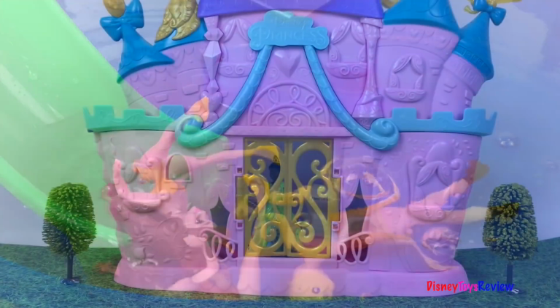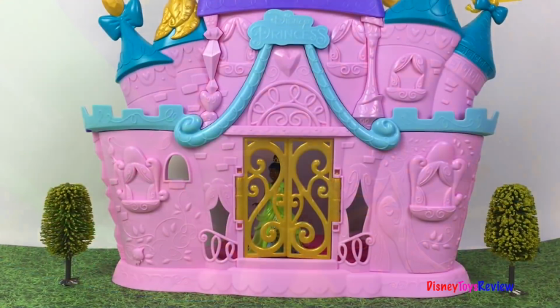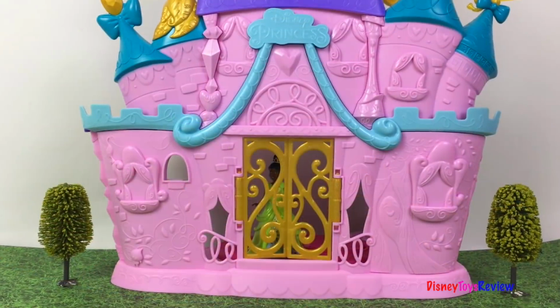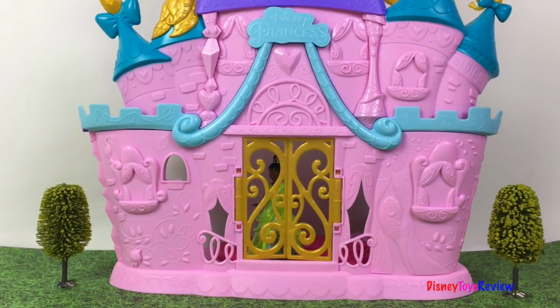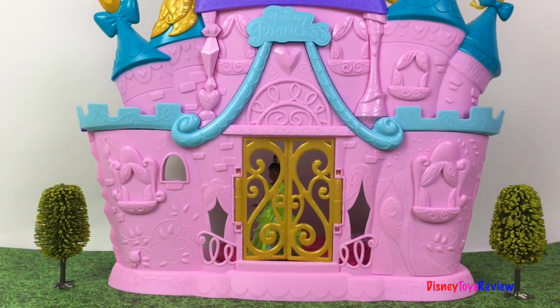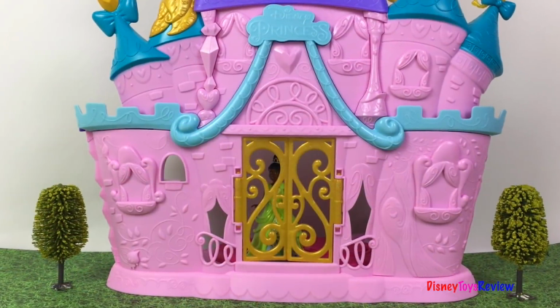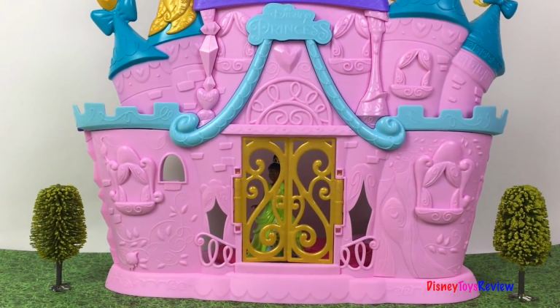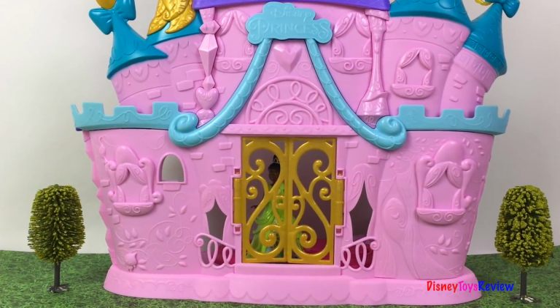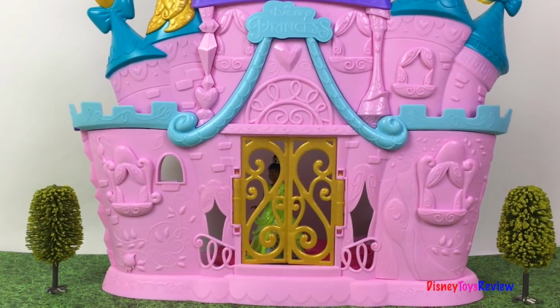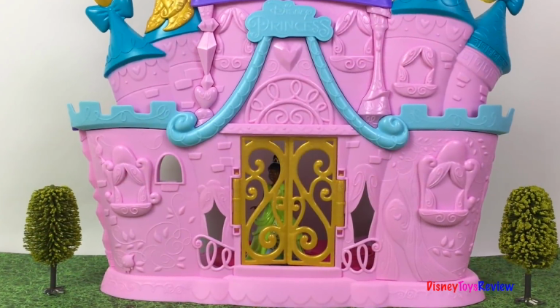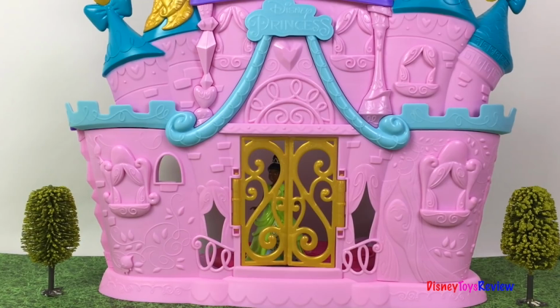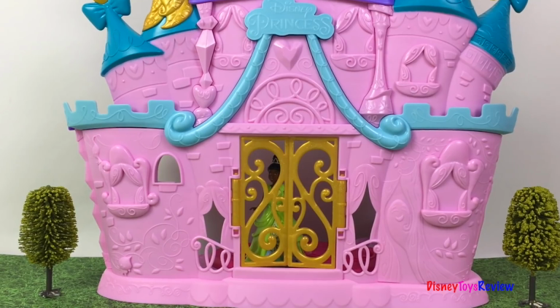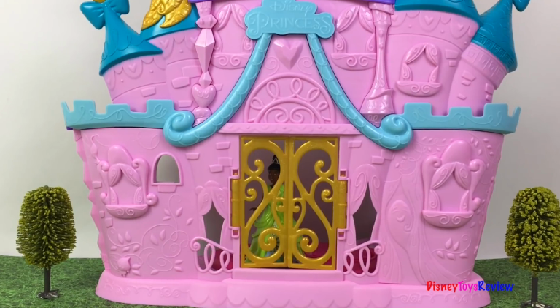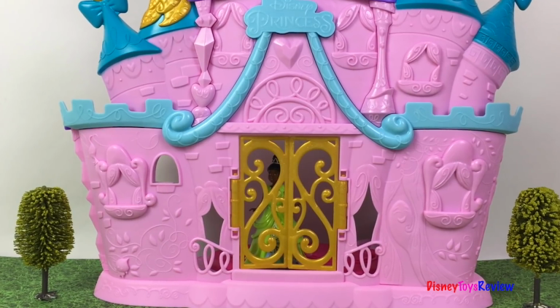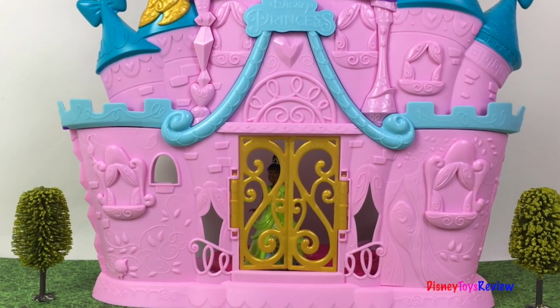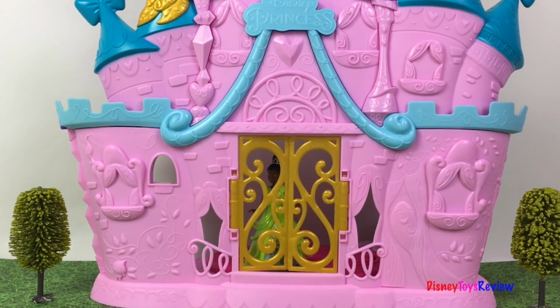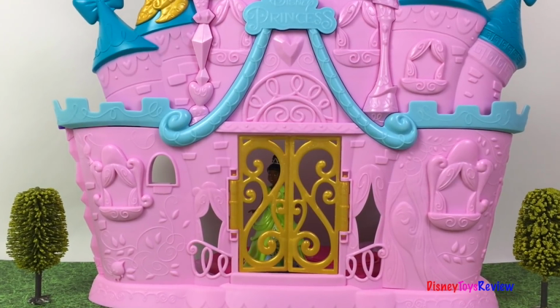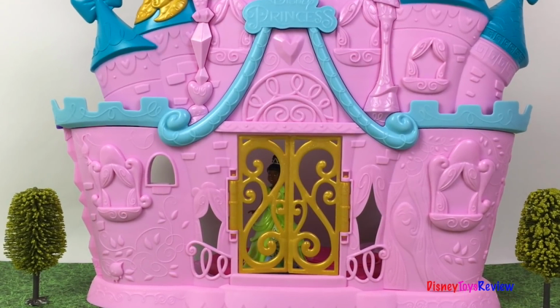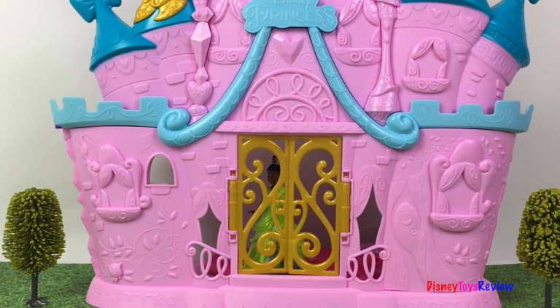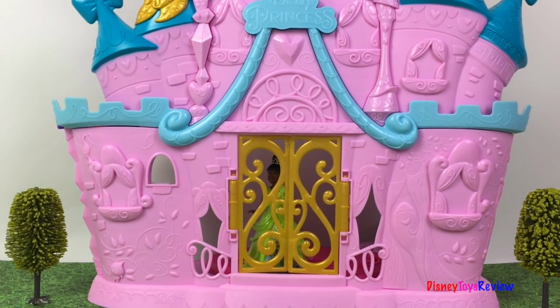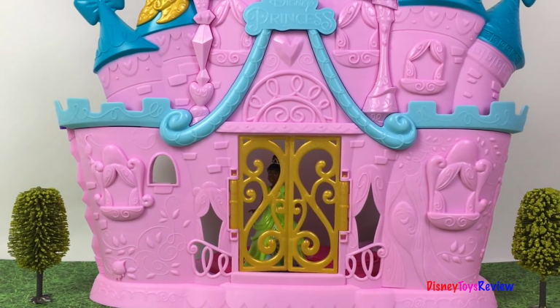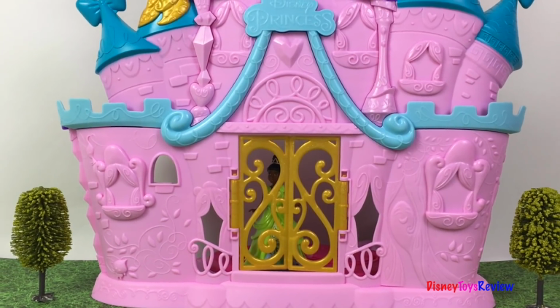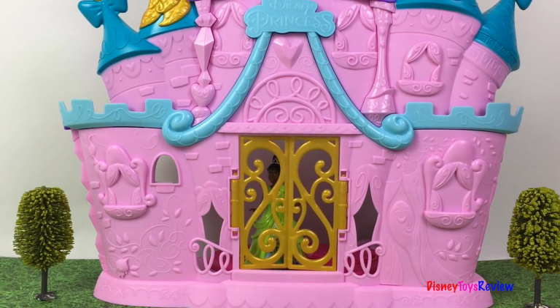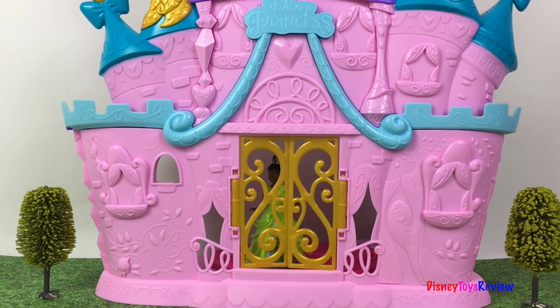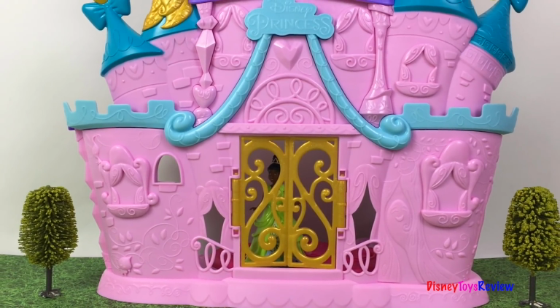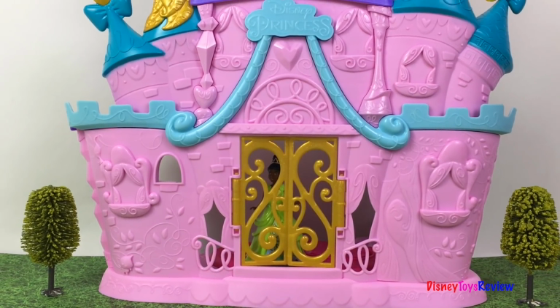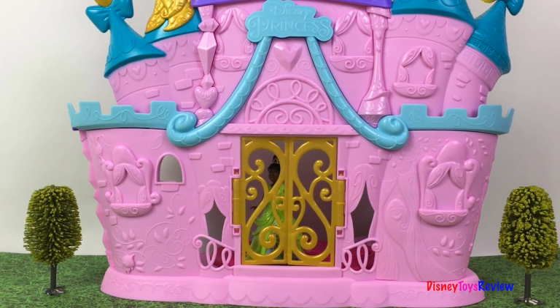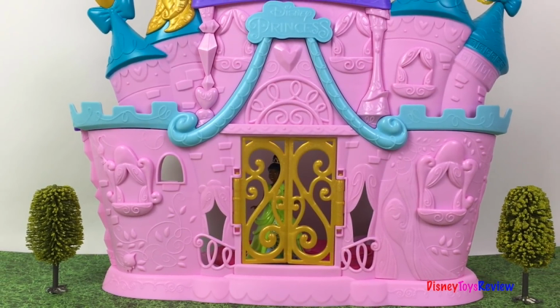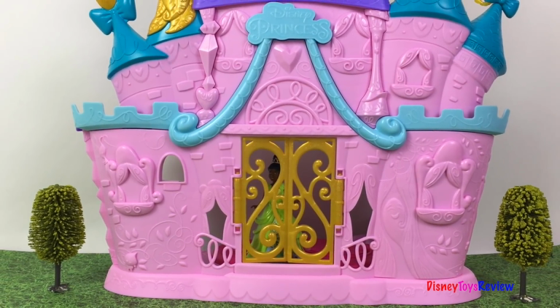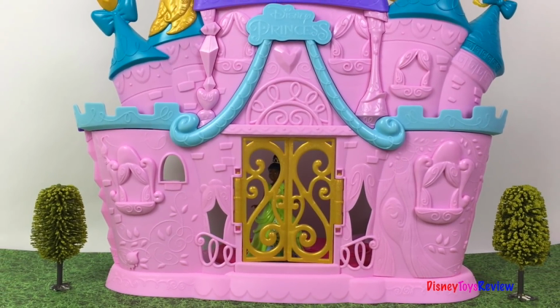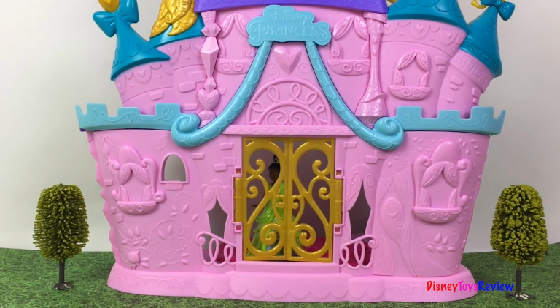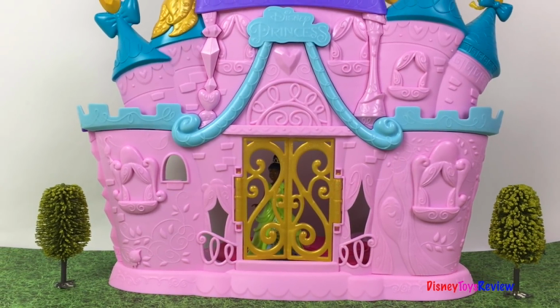Hi guys! Disney Toys Review here. Today we have a story with Disney princesses.